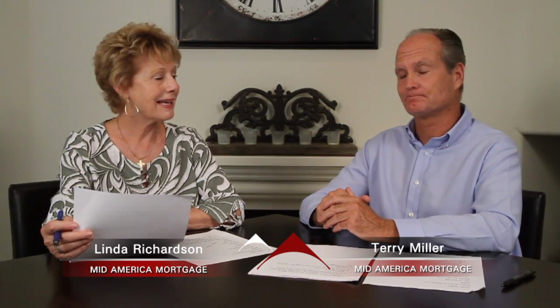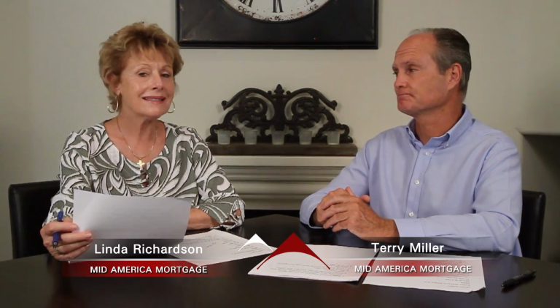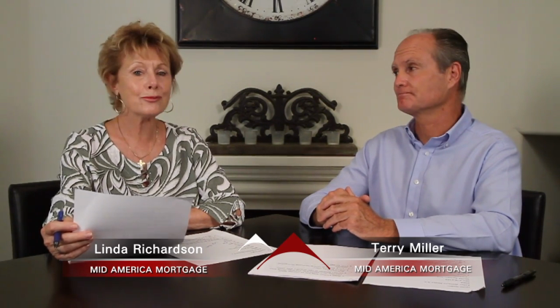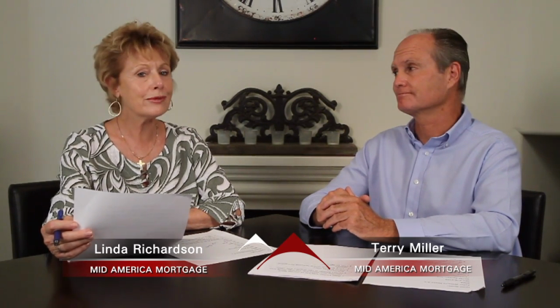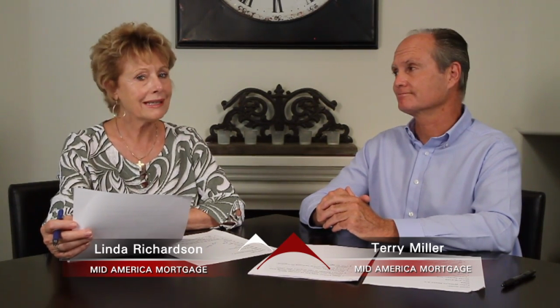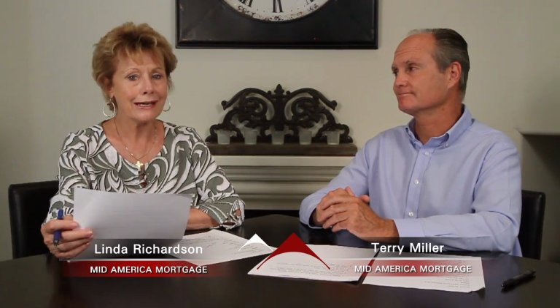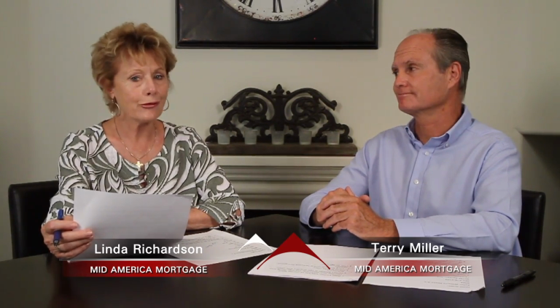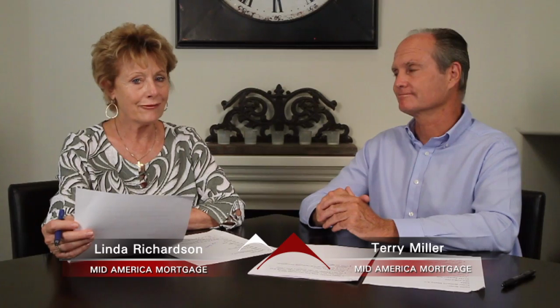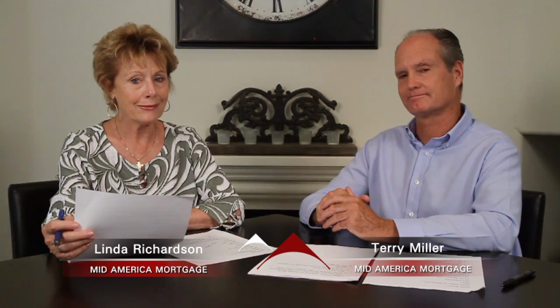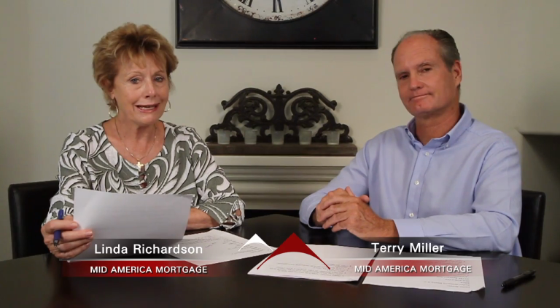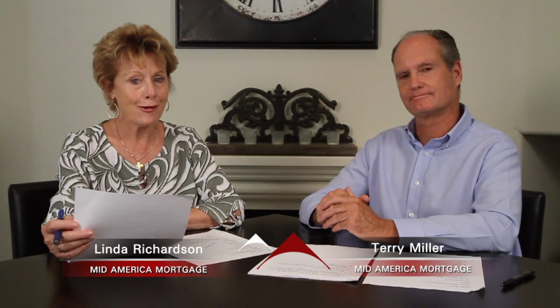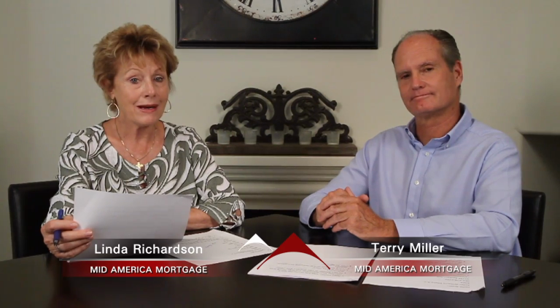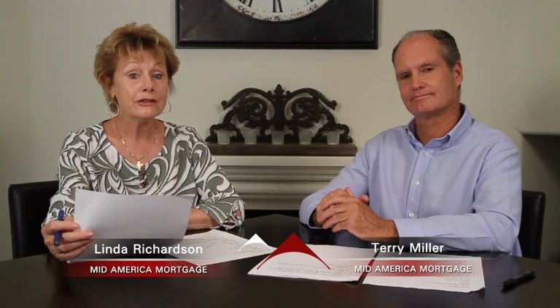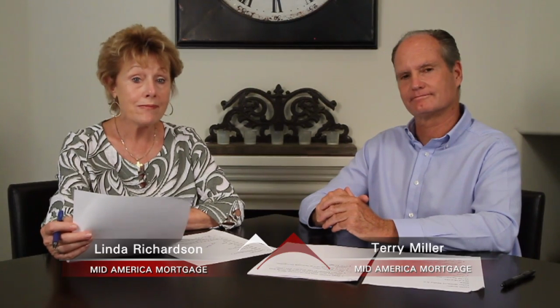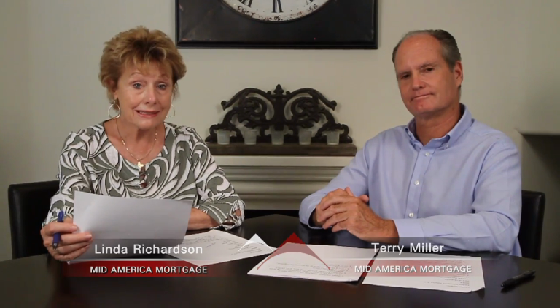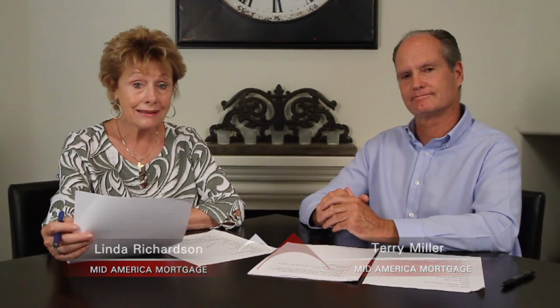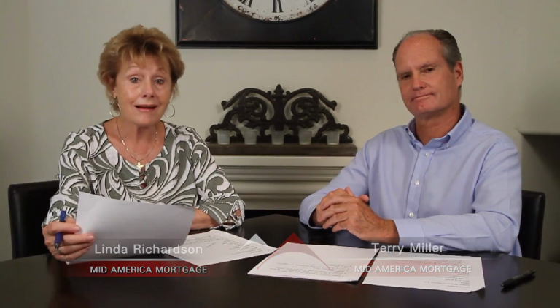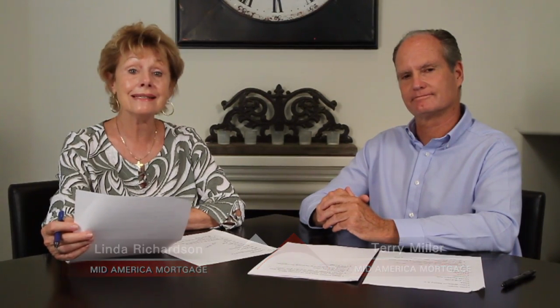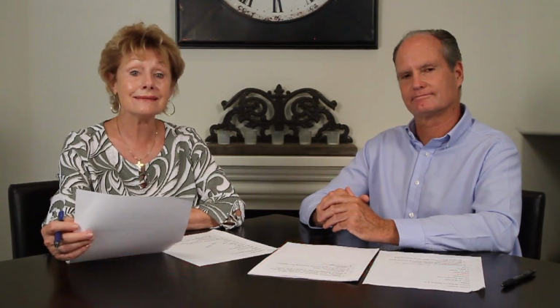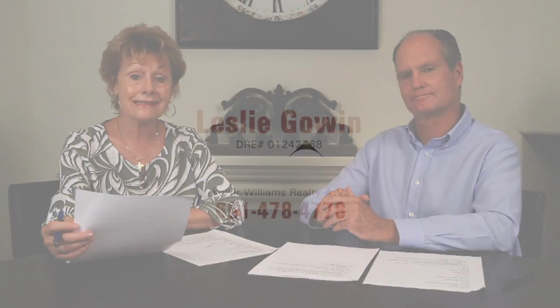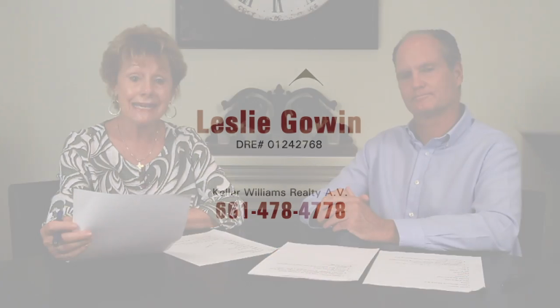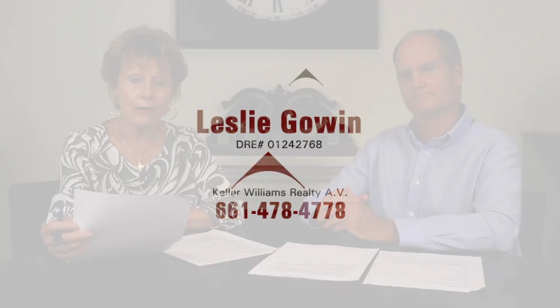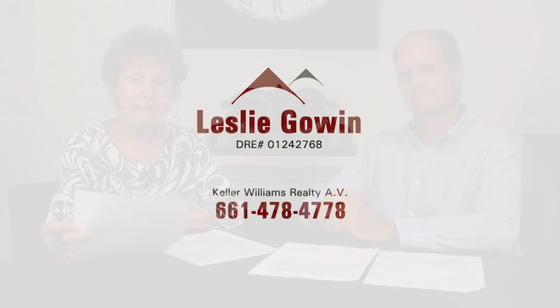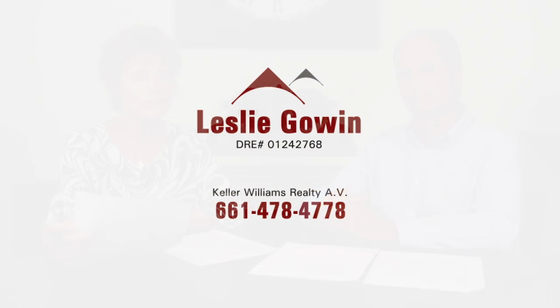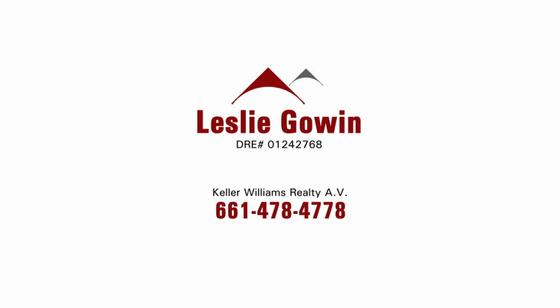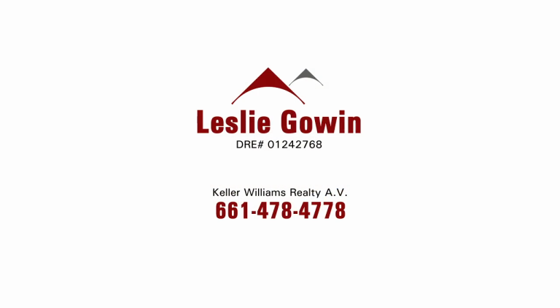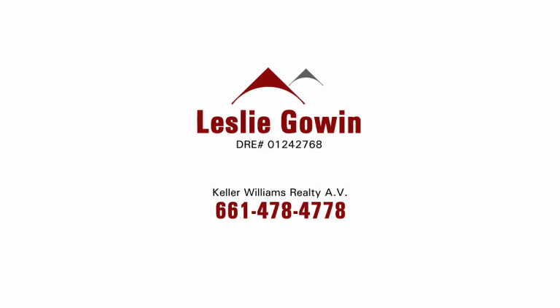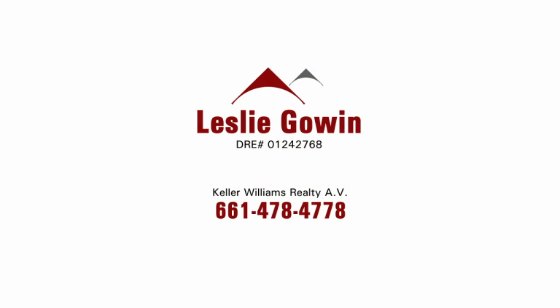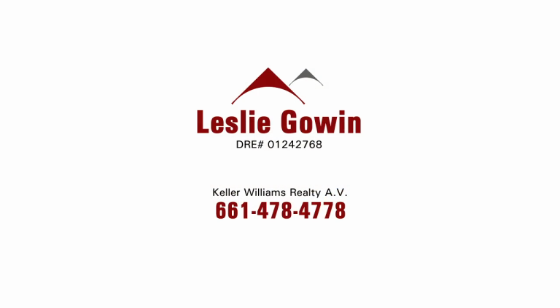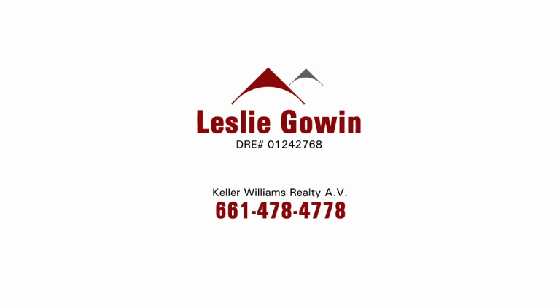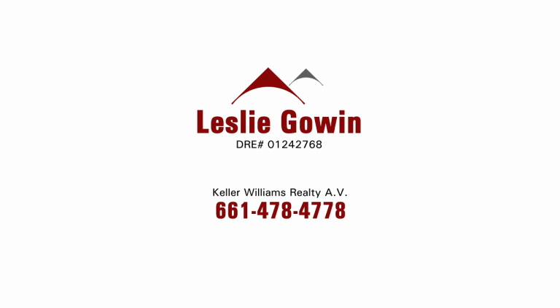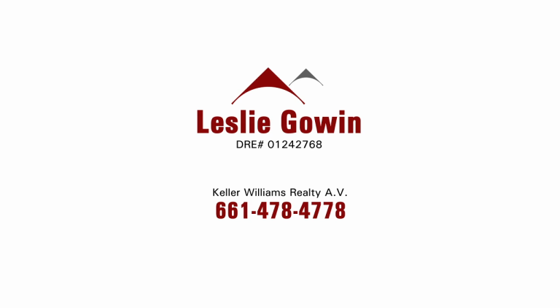This is really a great family home — don't miss it. Contact Leslie Gowen so she can show you this terrific property.